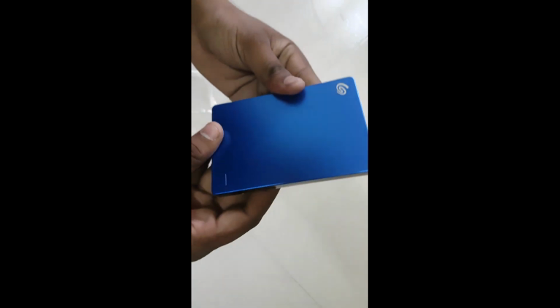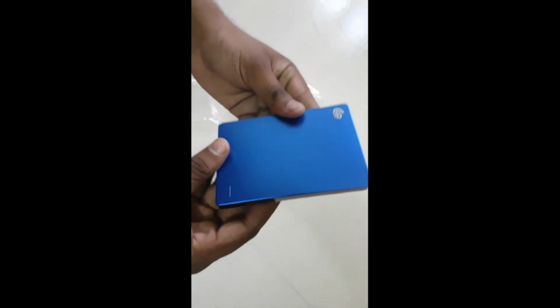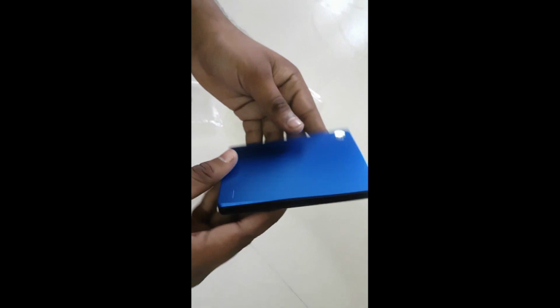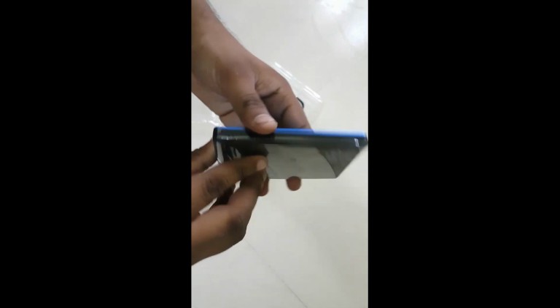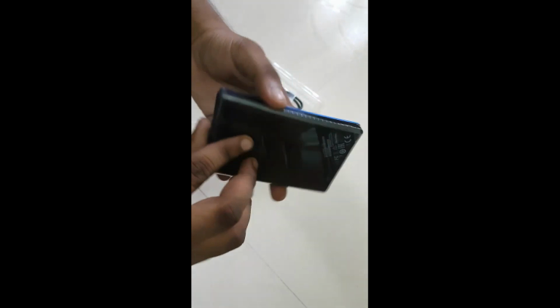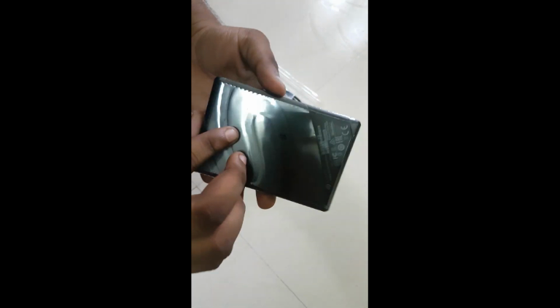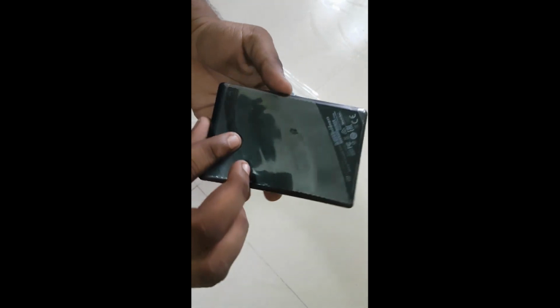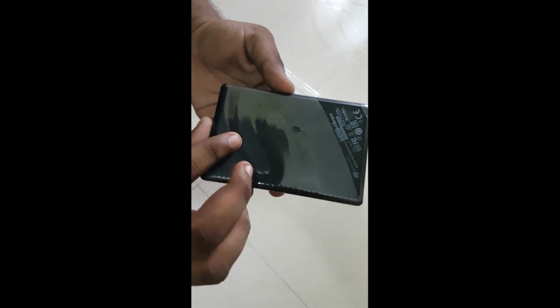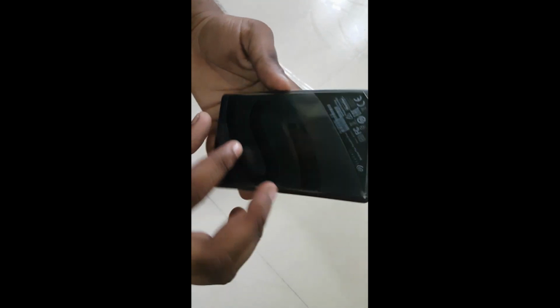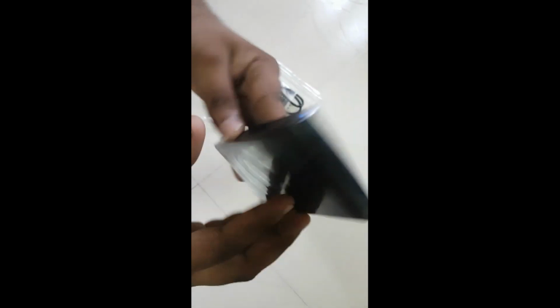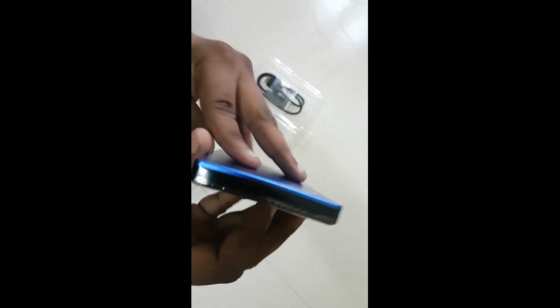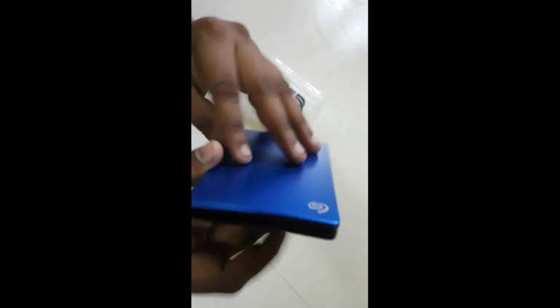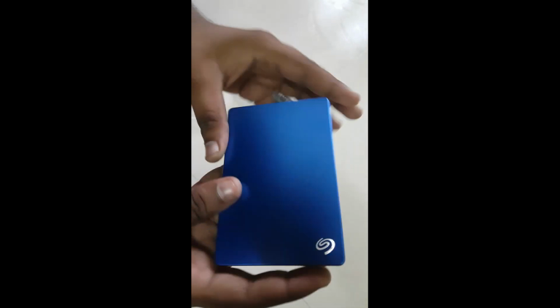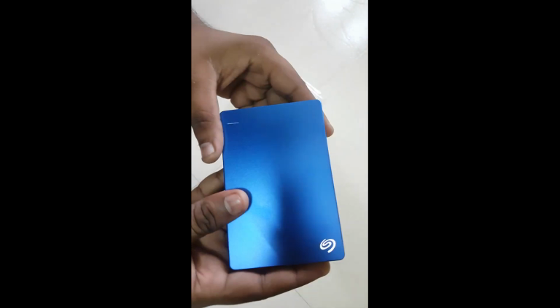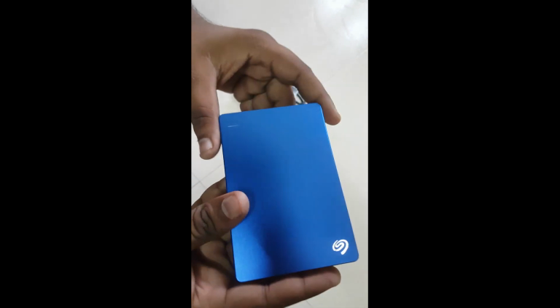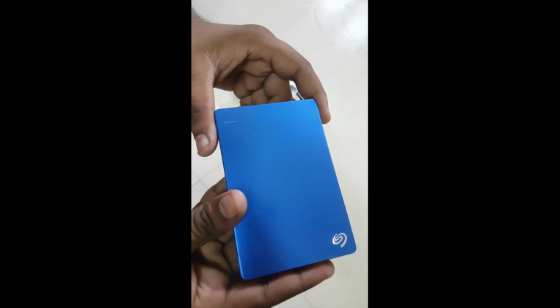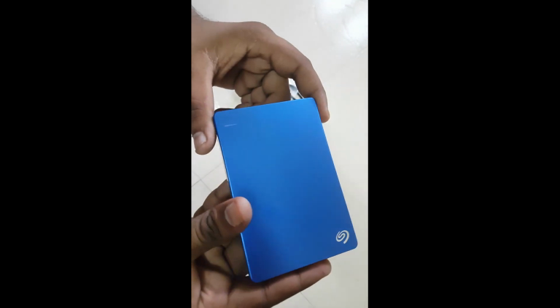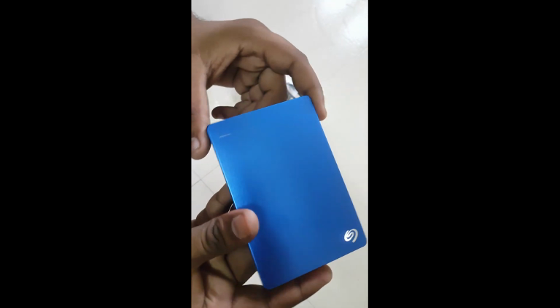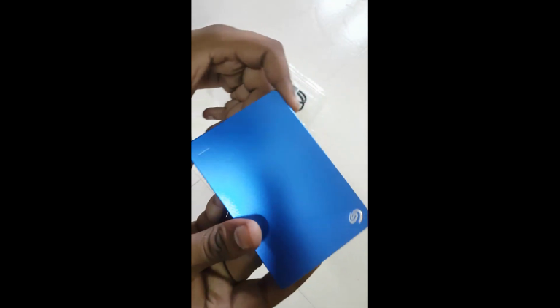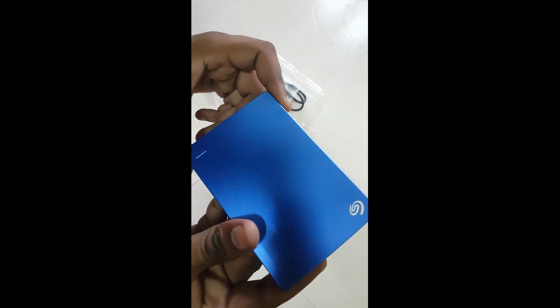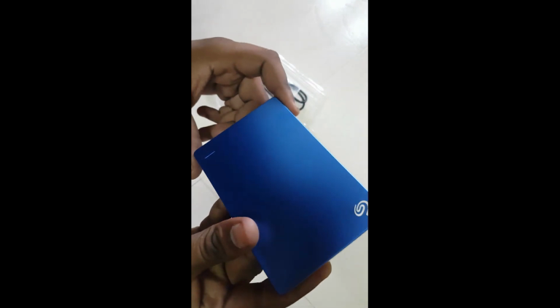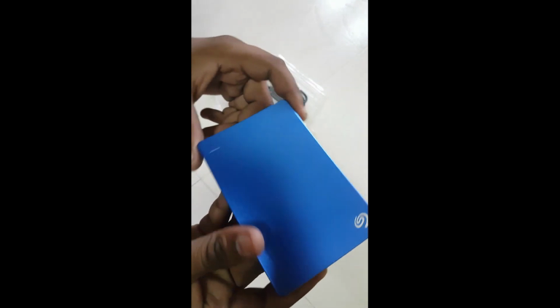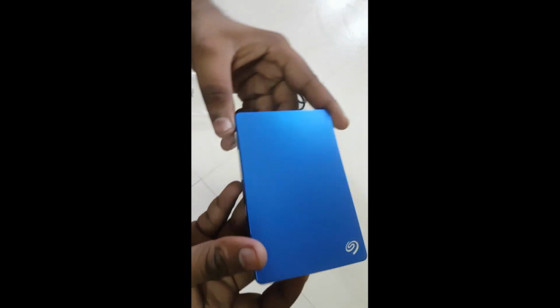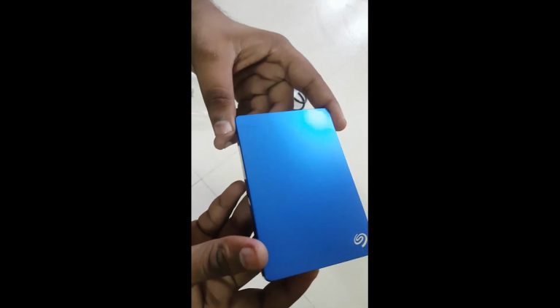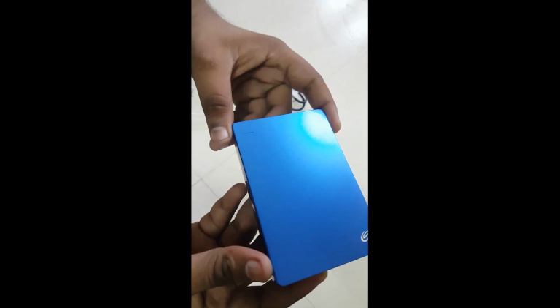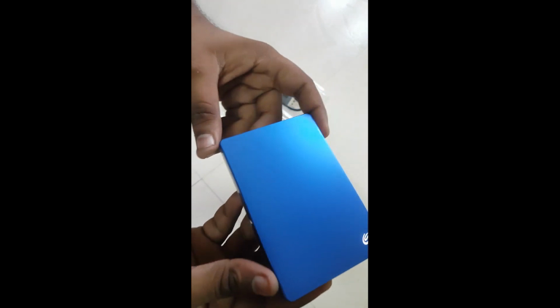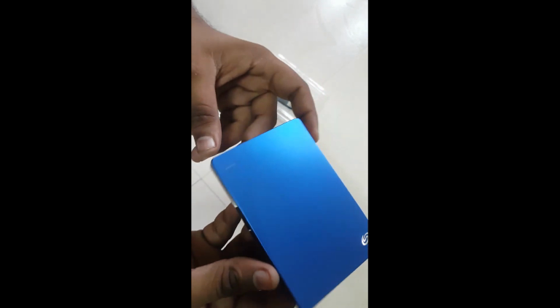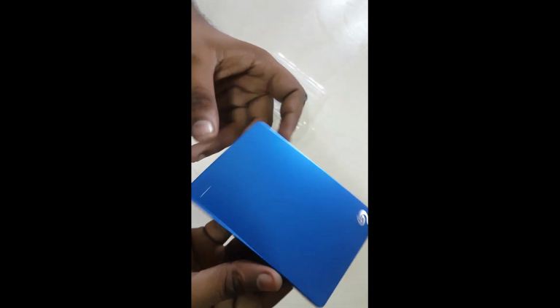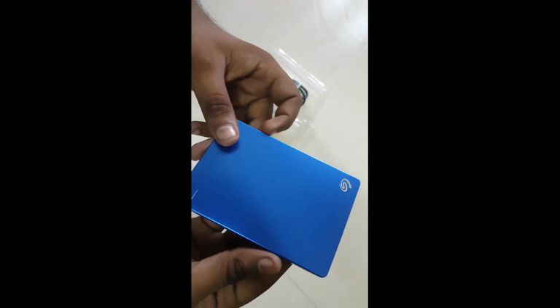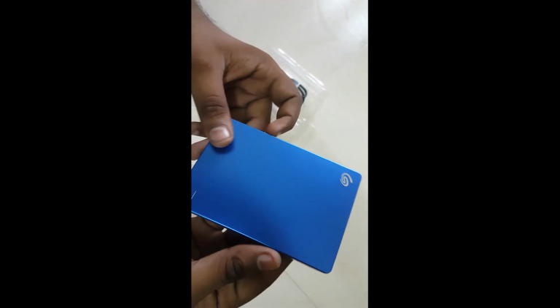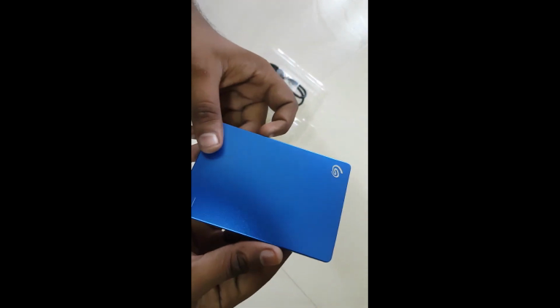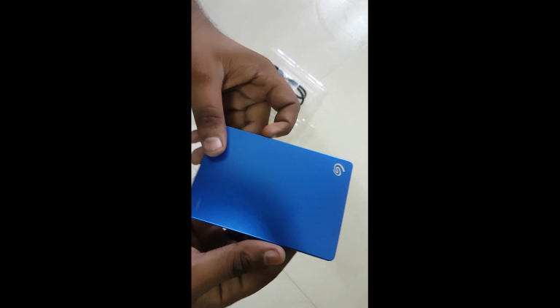See the color — I like this. Okay, let's connect it to the PC right now.